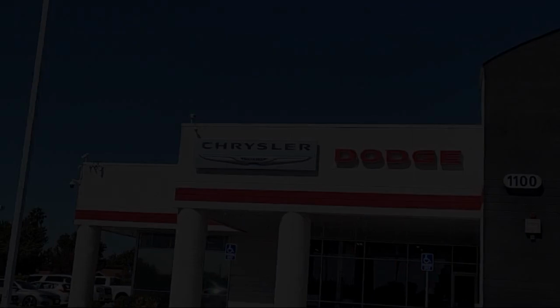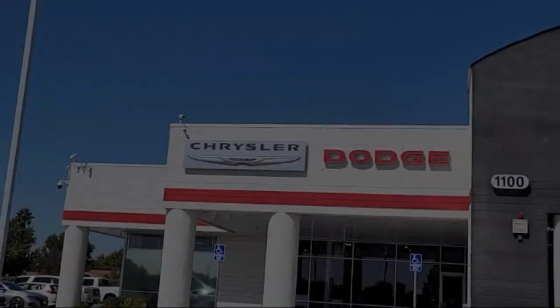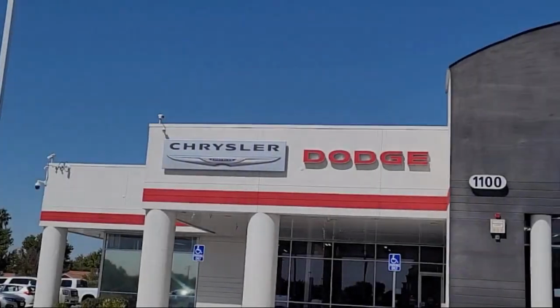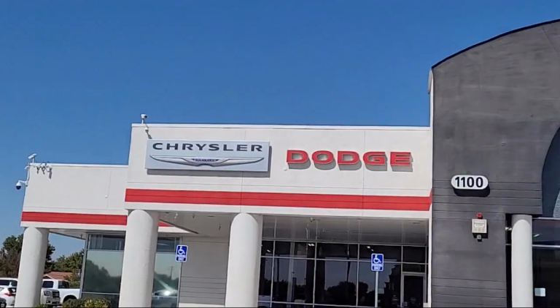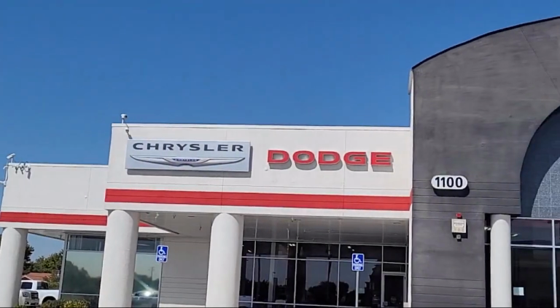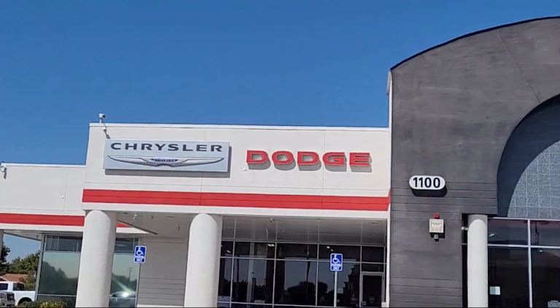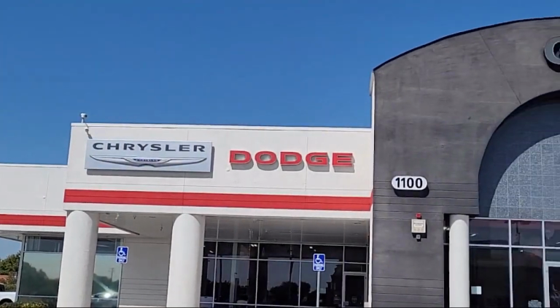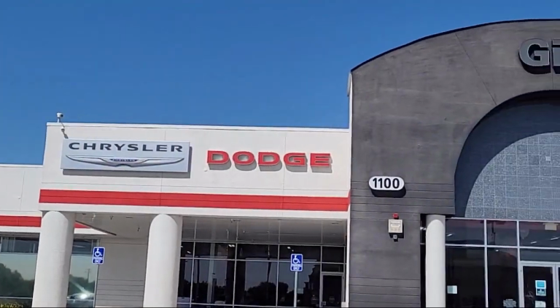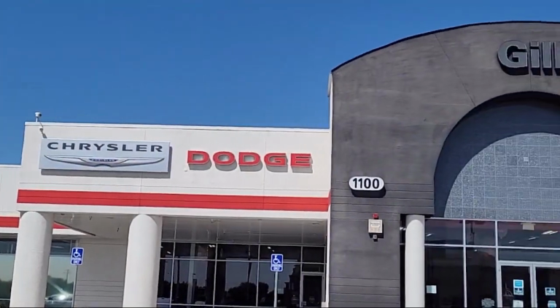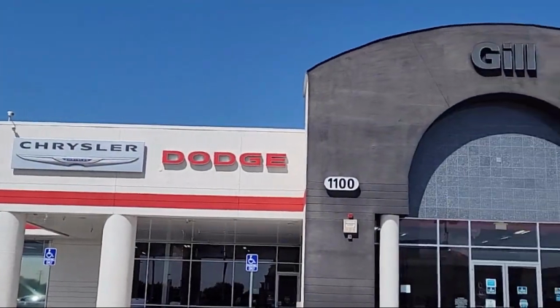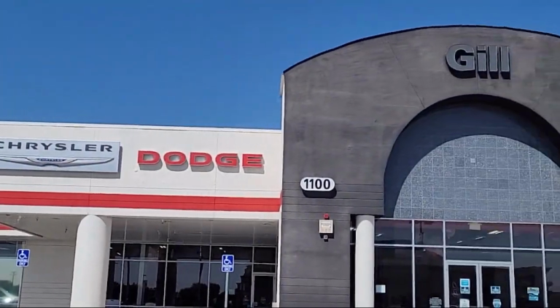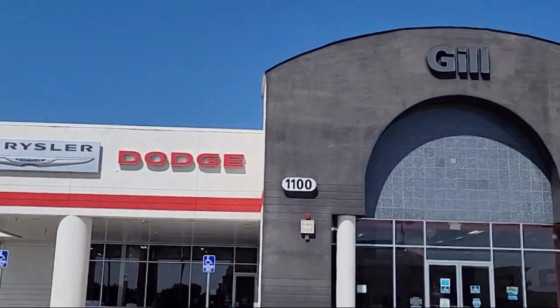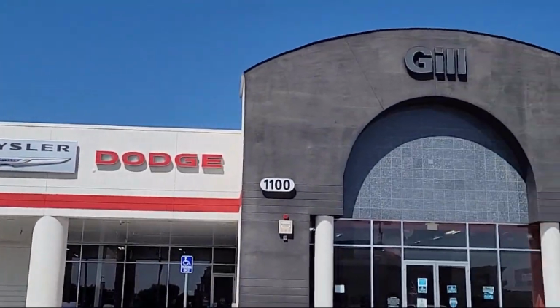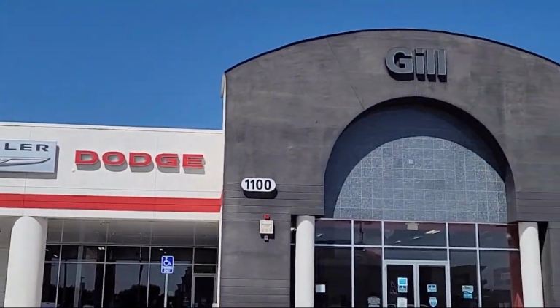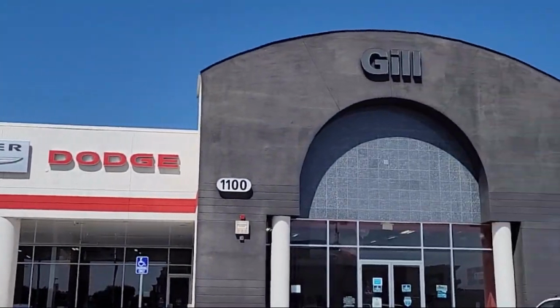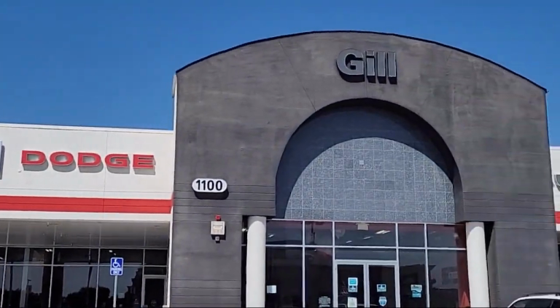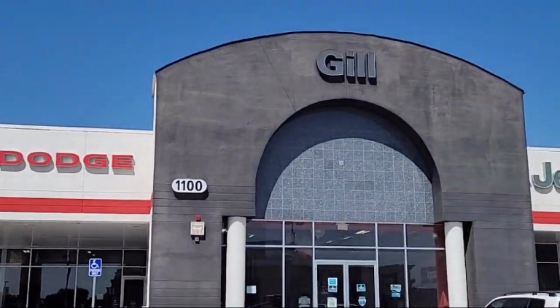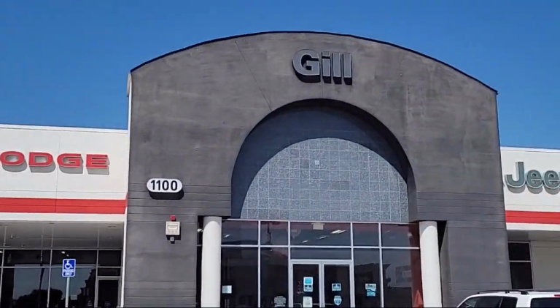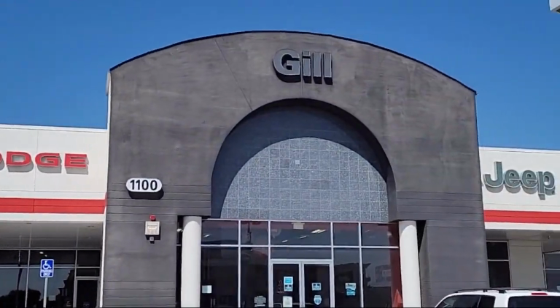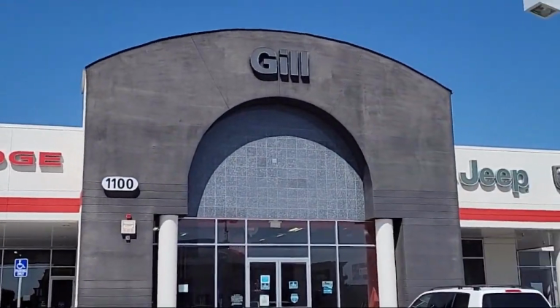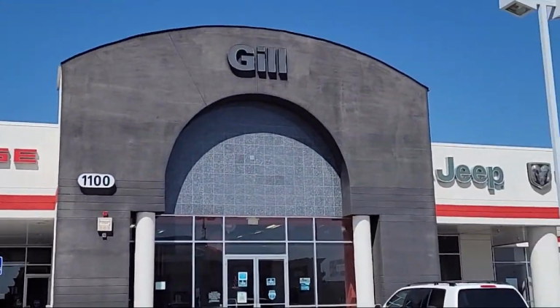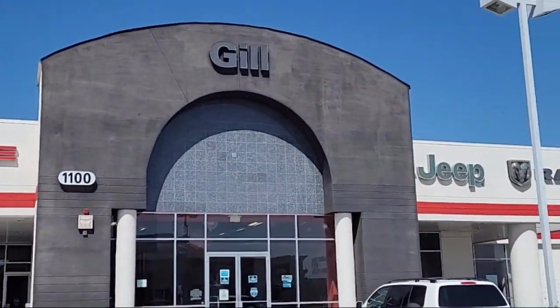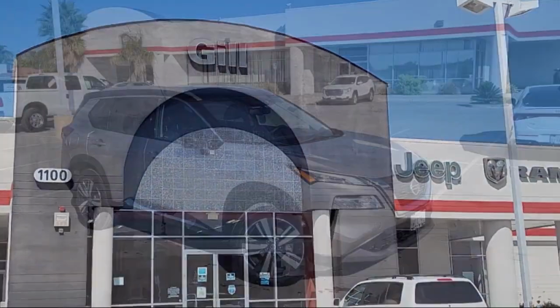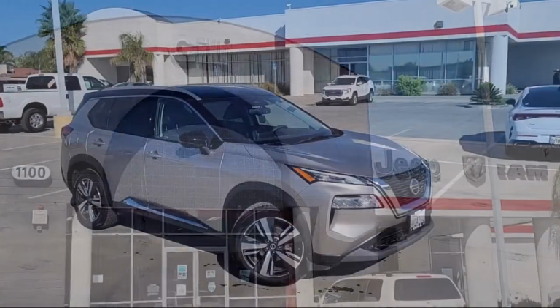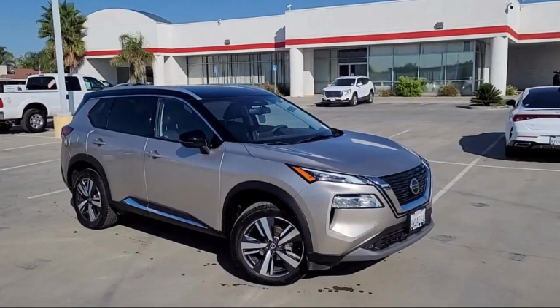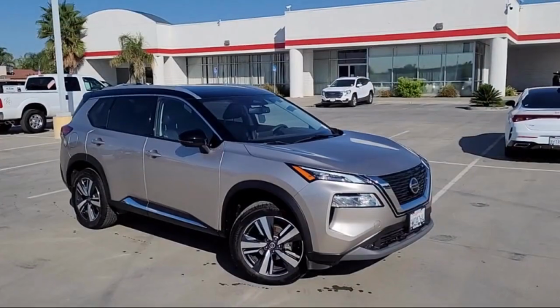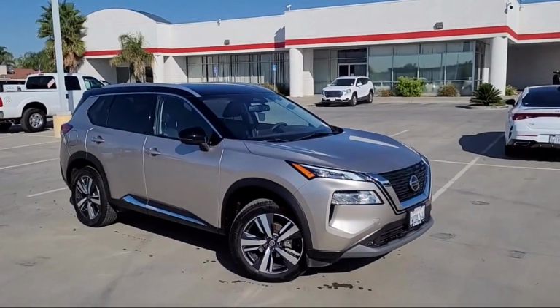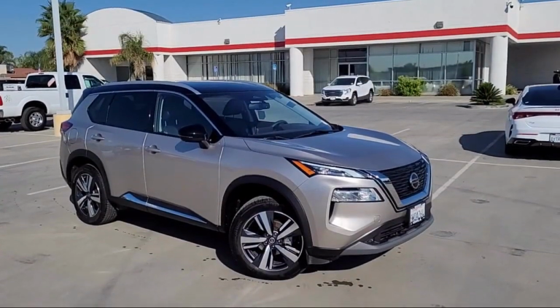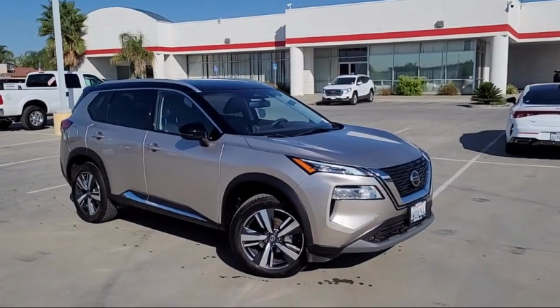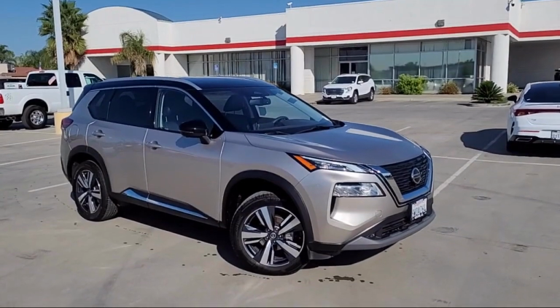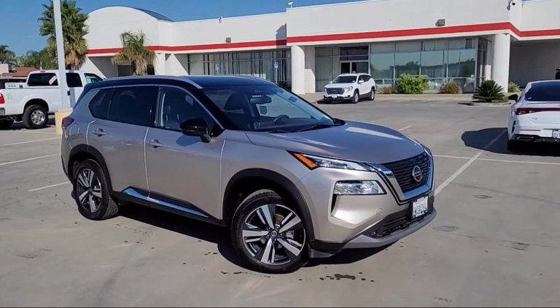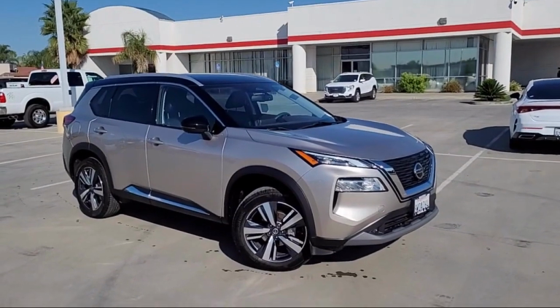Welcome to Gill Chrysler Dodge Jeep Ram, and here's a look at one of our great vehicles for sale.